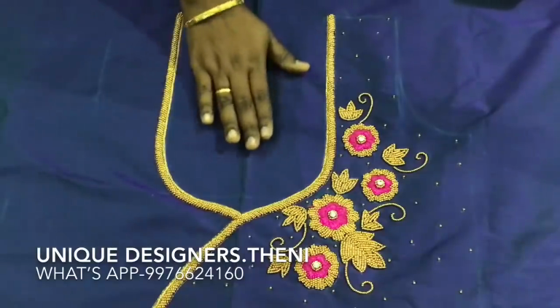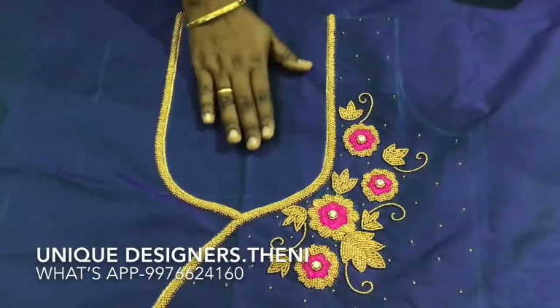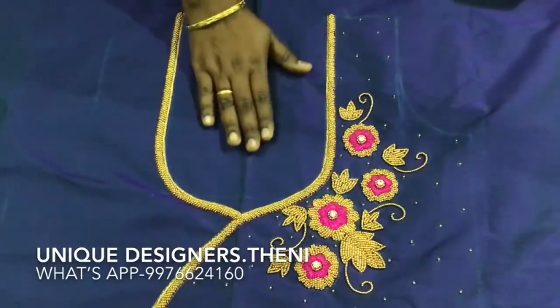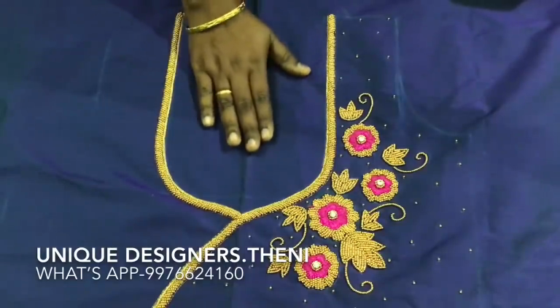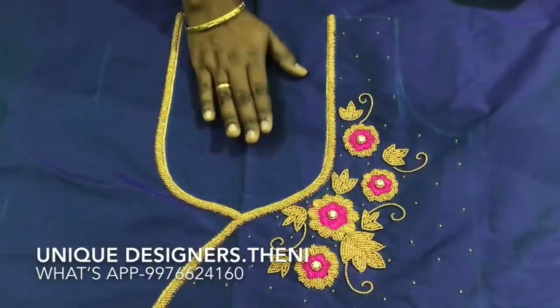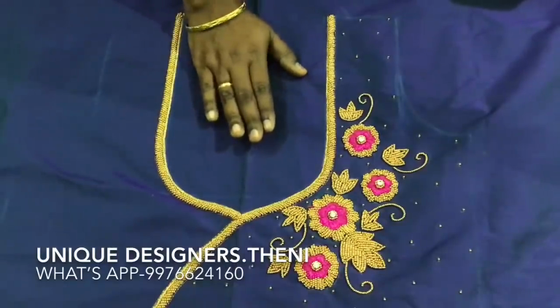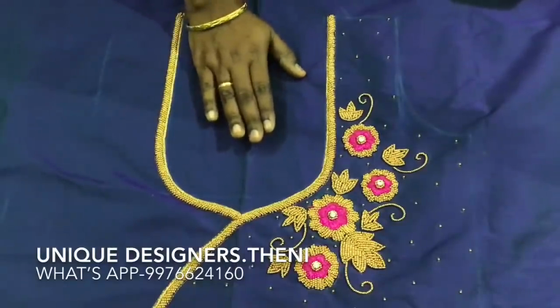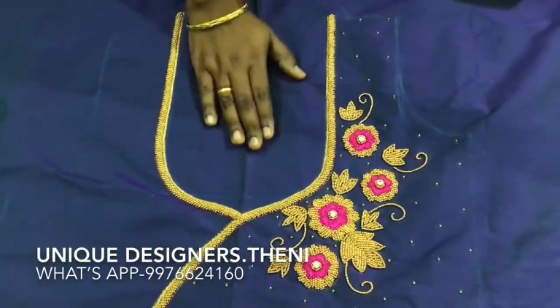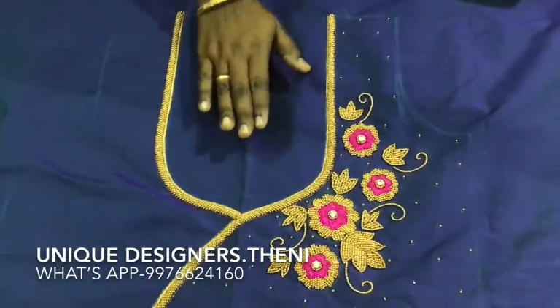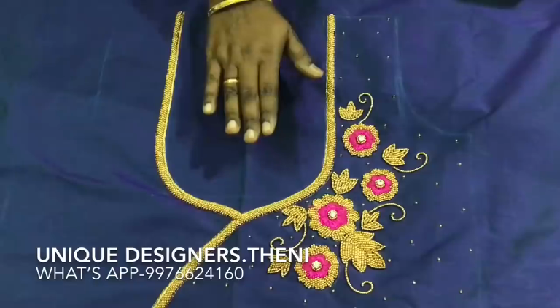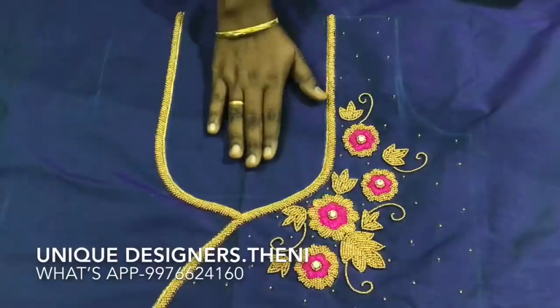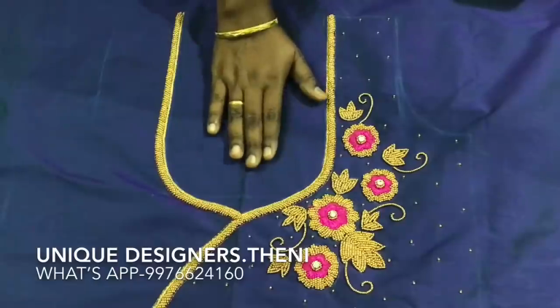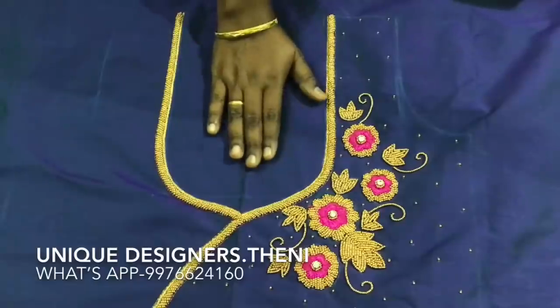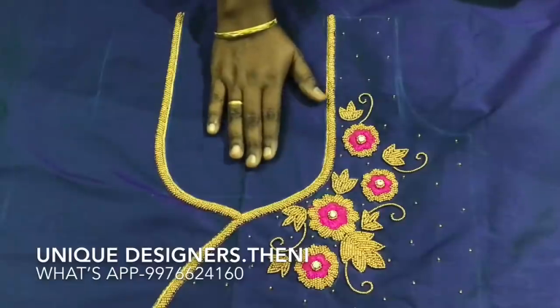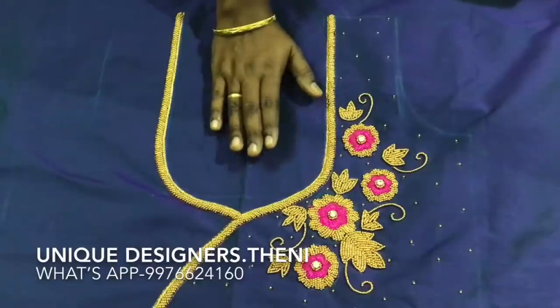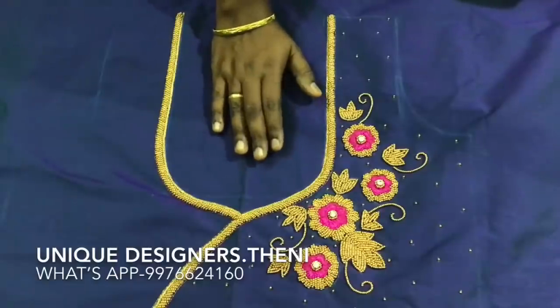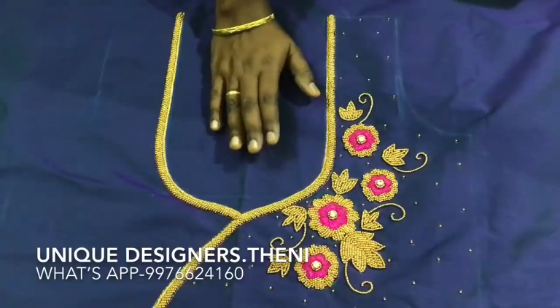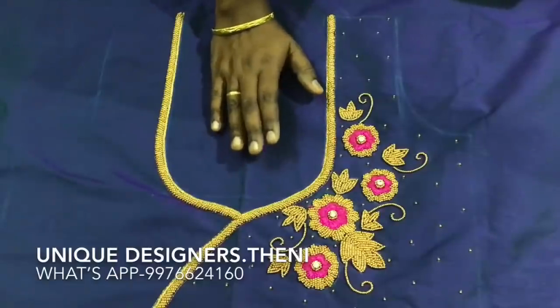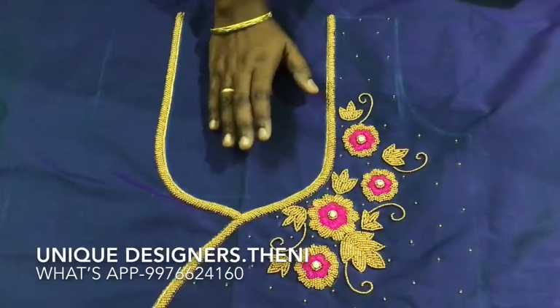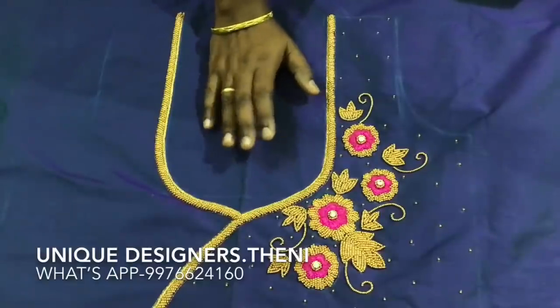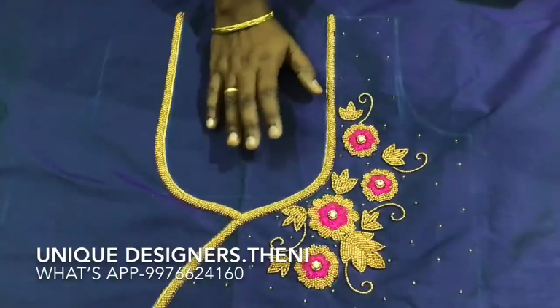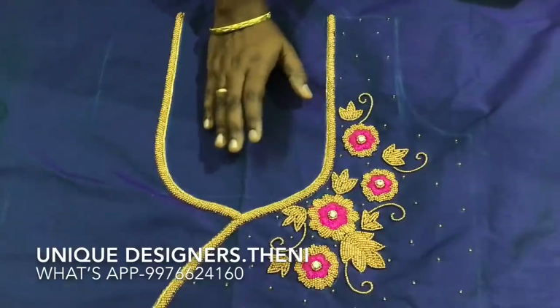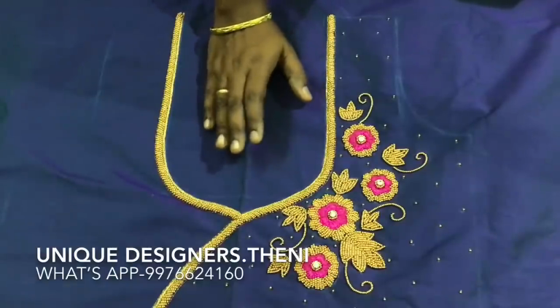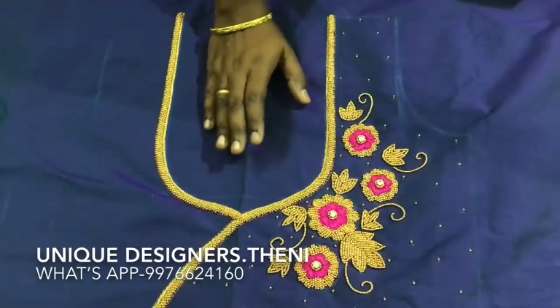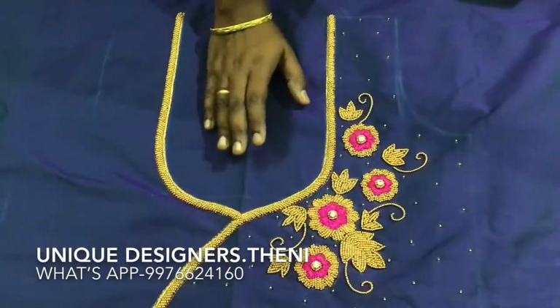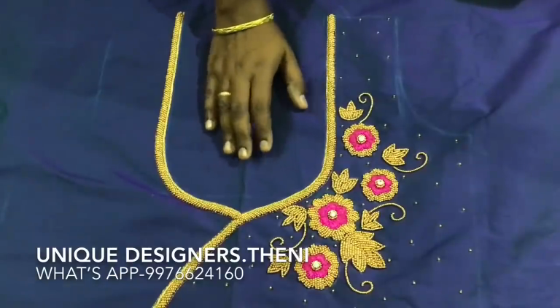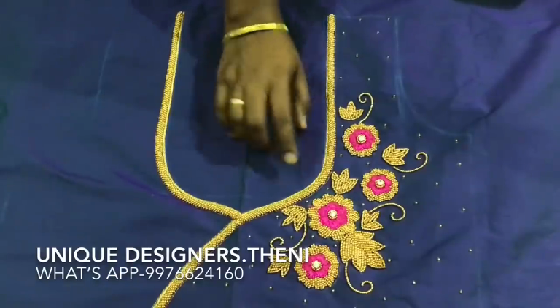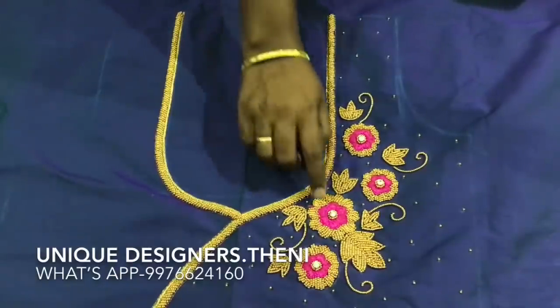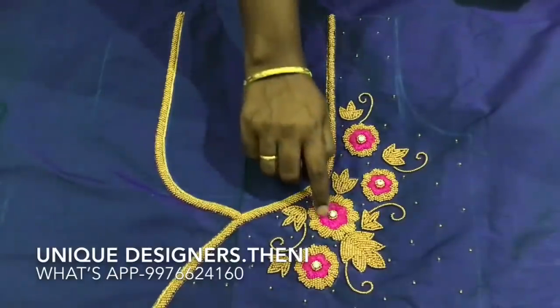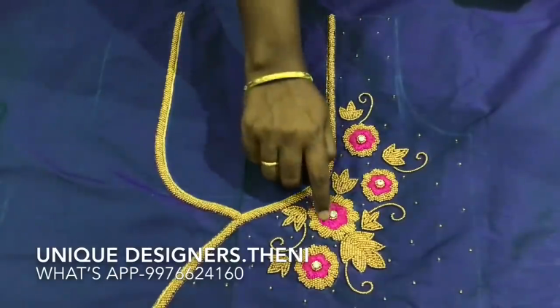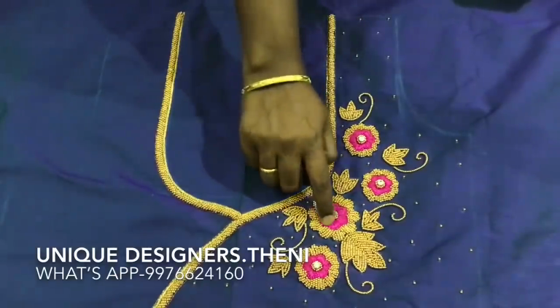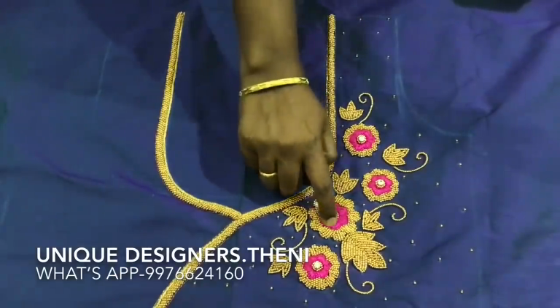This is a silk cotton material. The blouse is the same color, and it has a gold jerry border. This is a pink color.